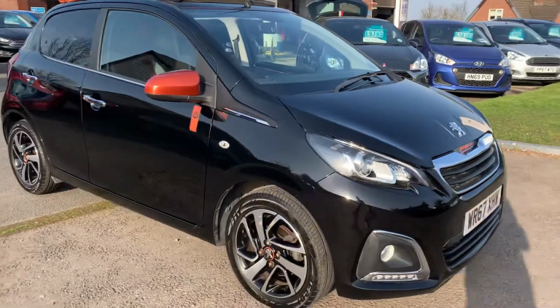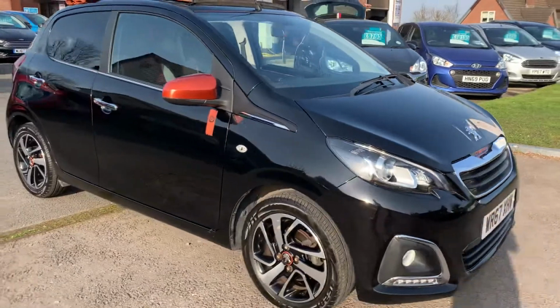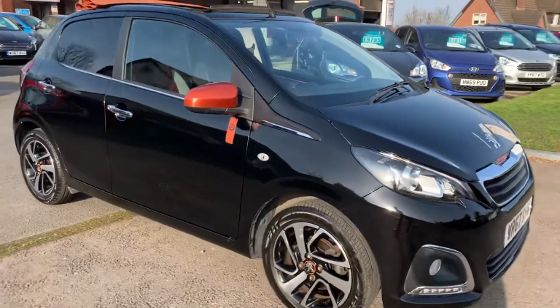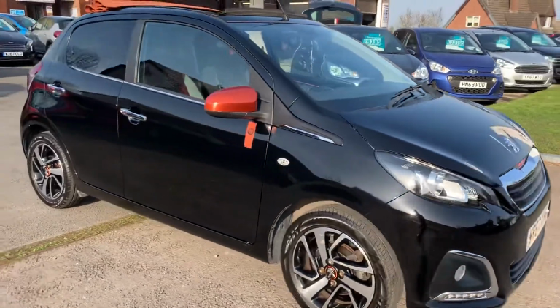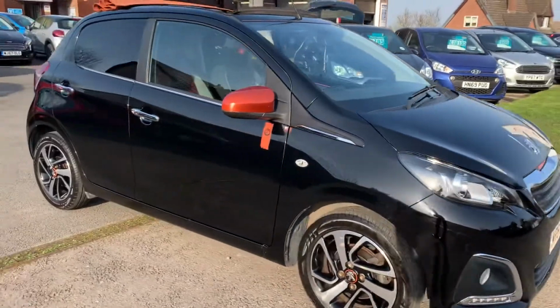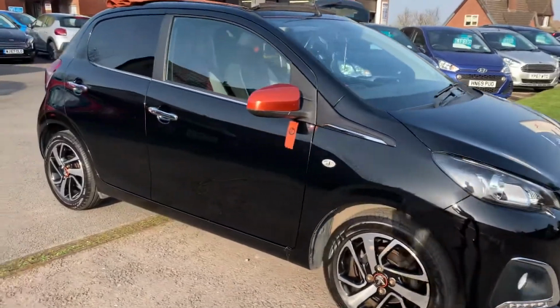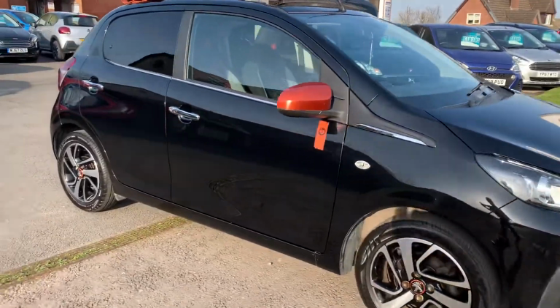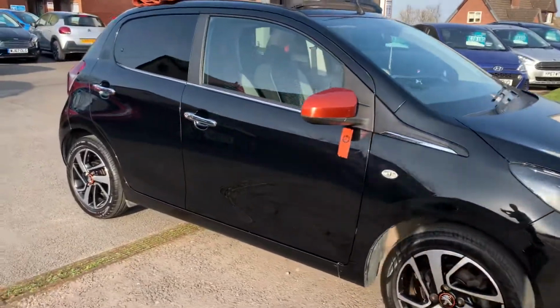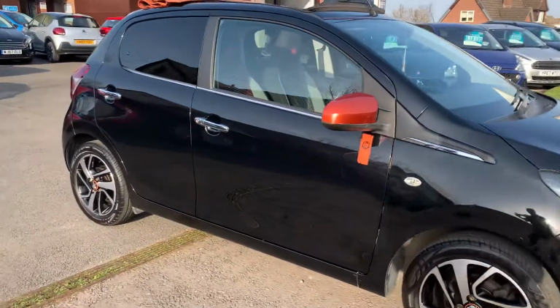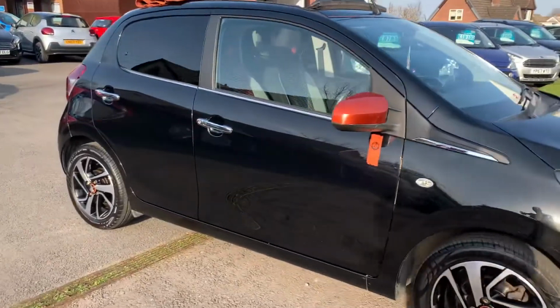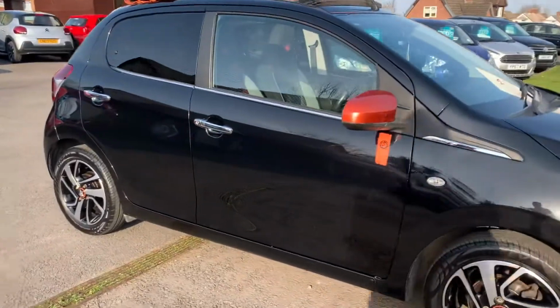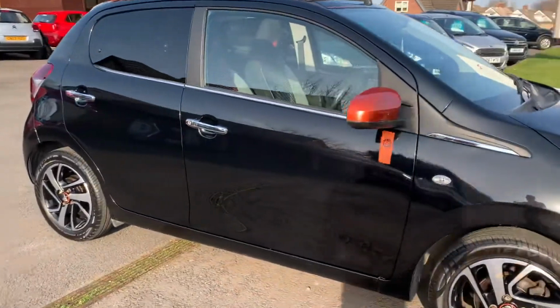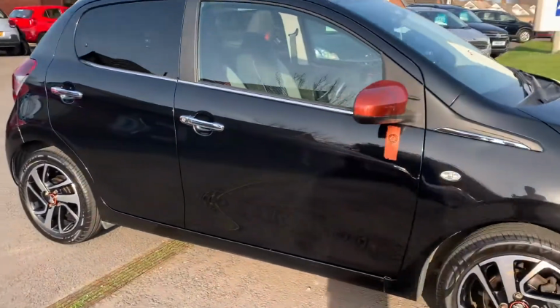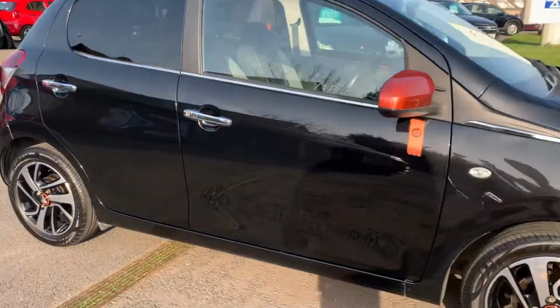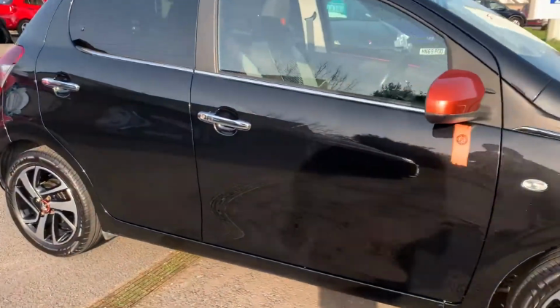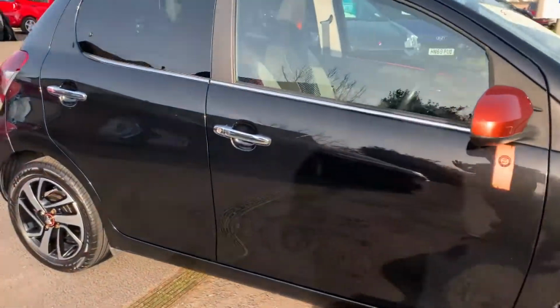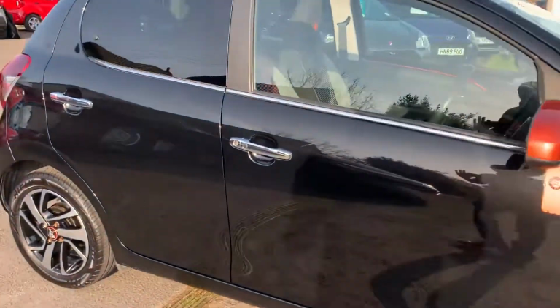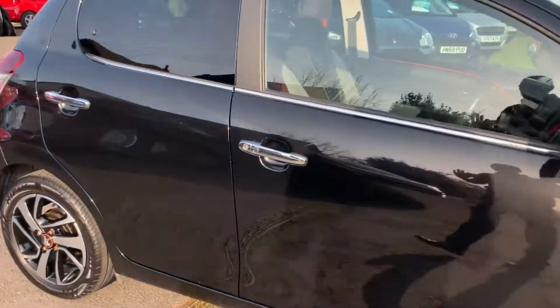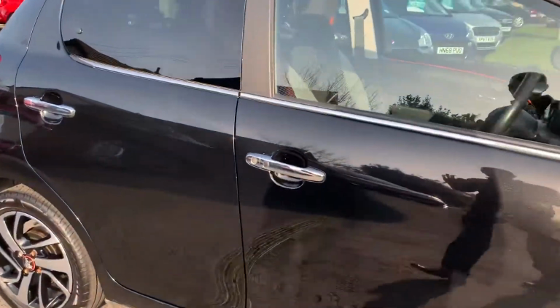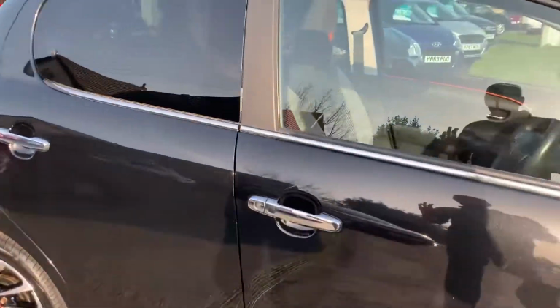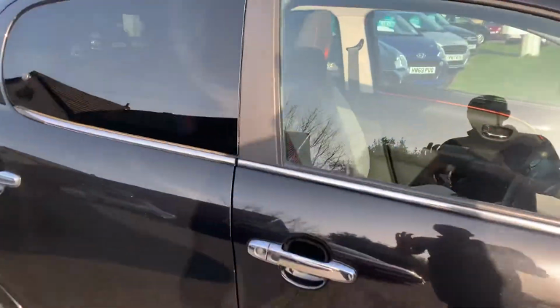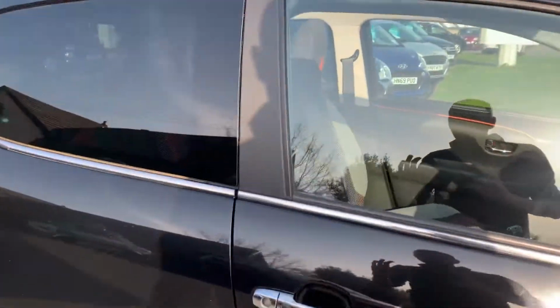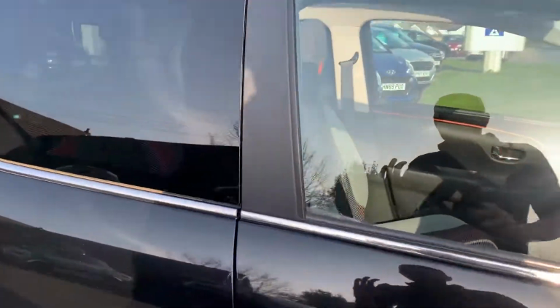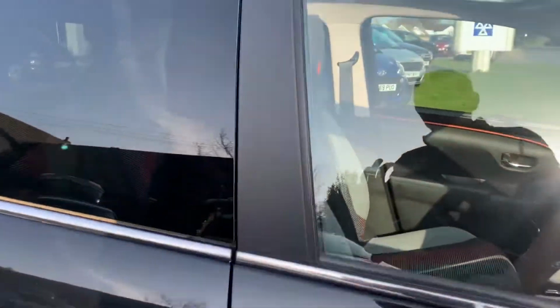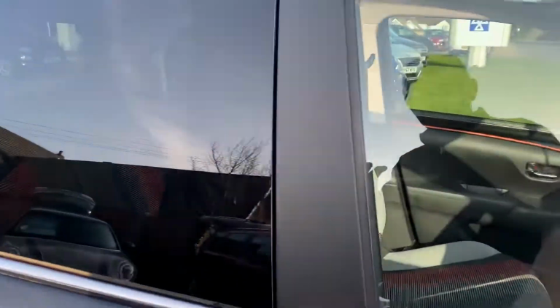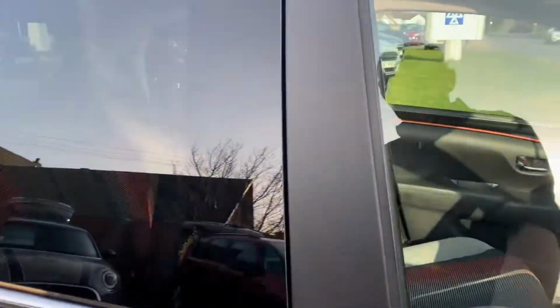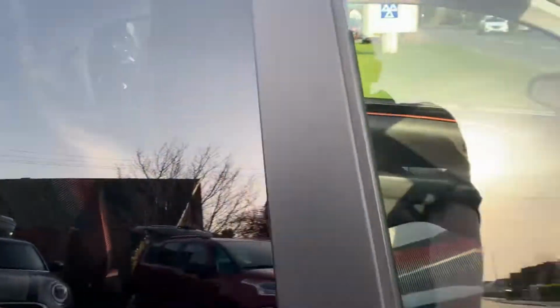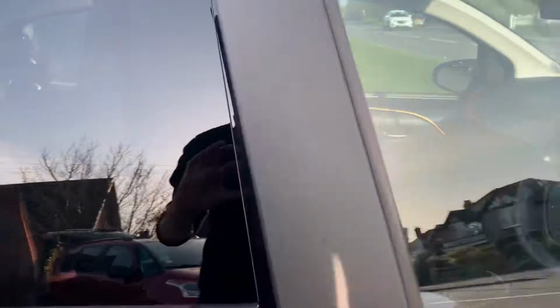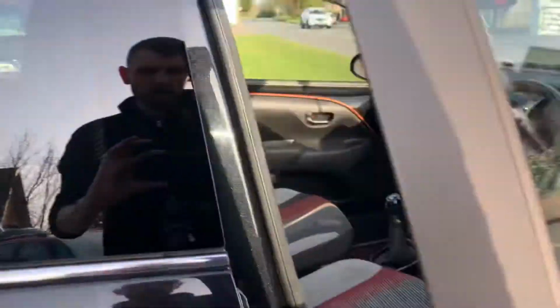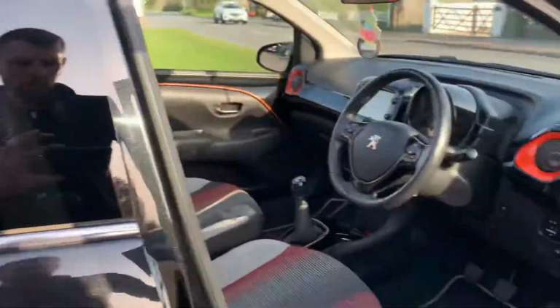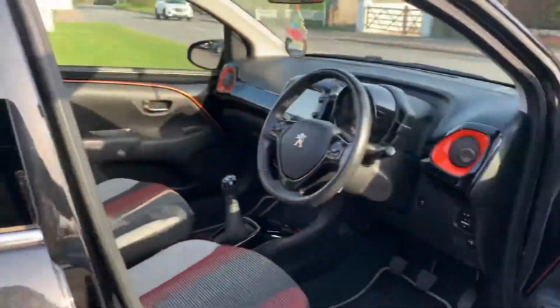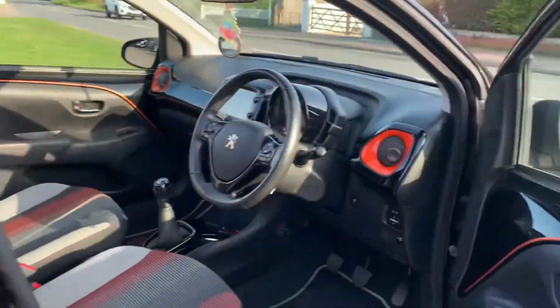Very pretty little car indeed, cheap to insure.